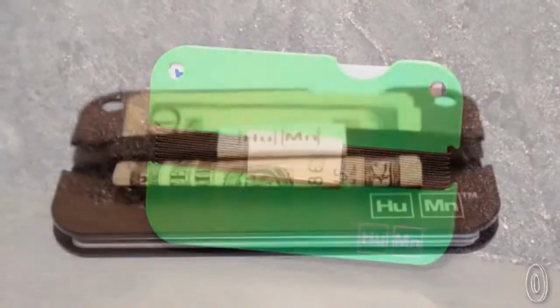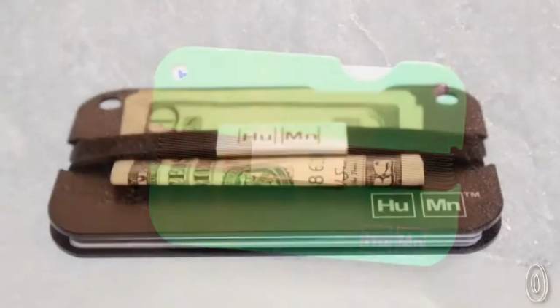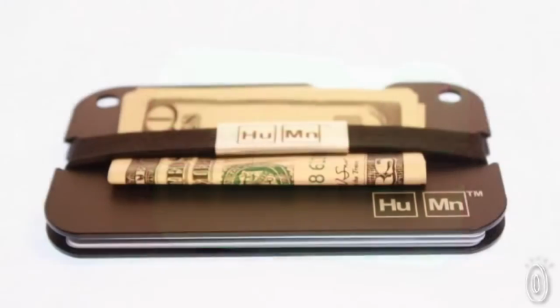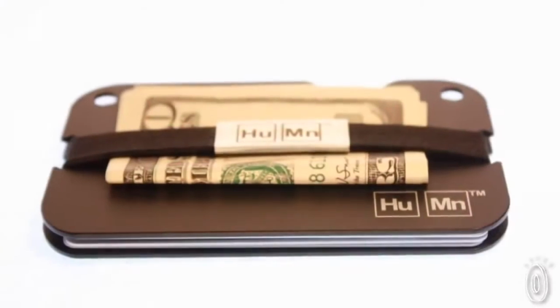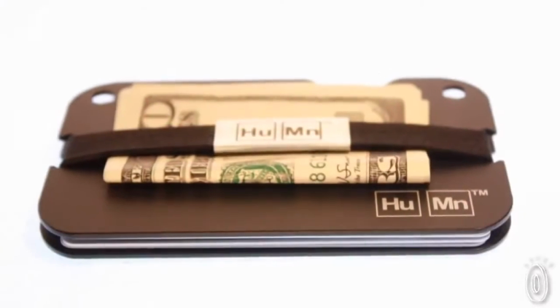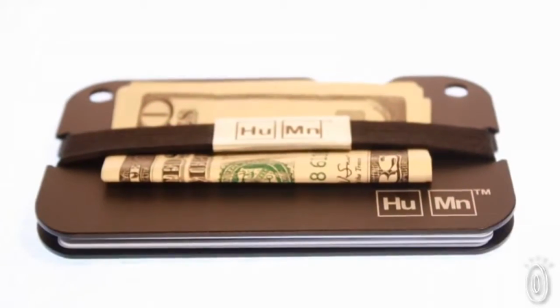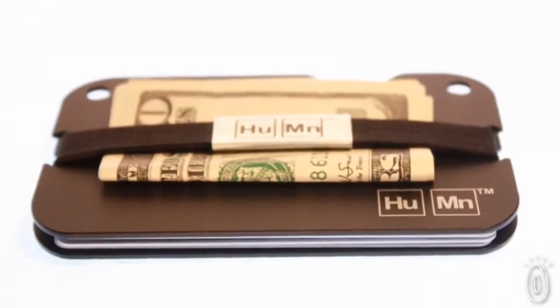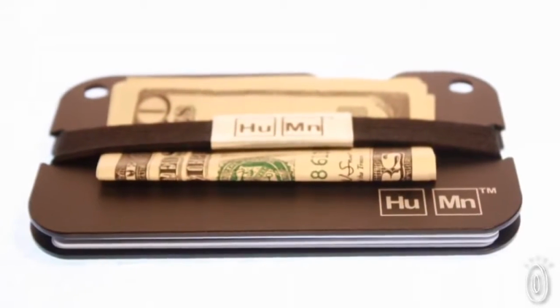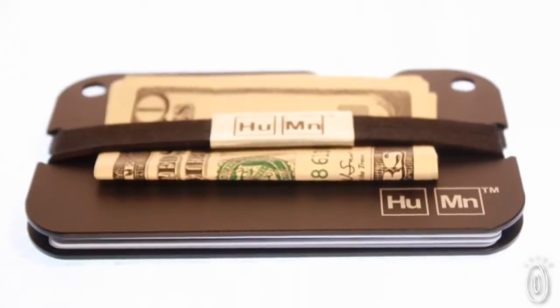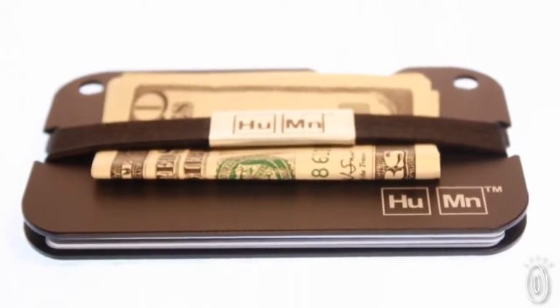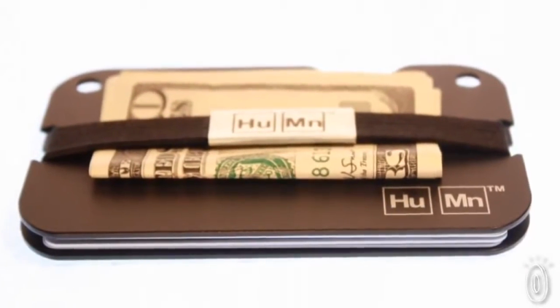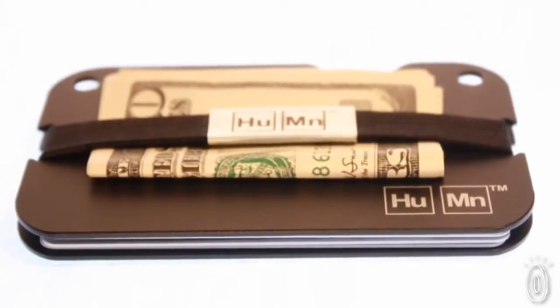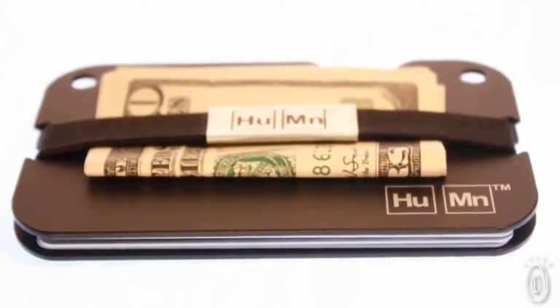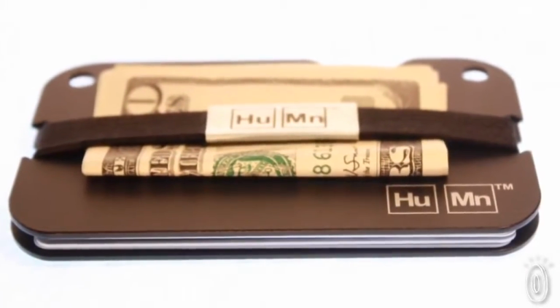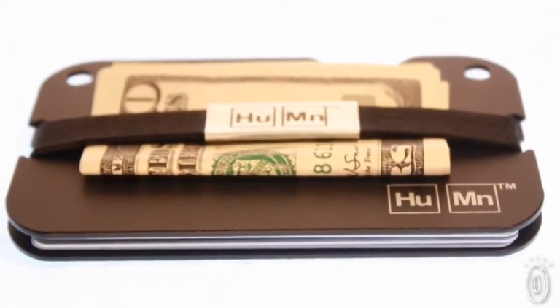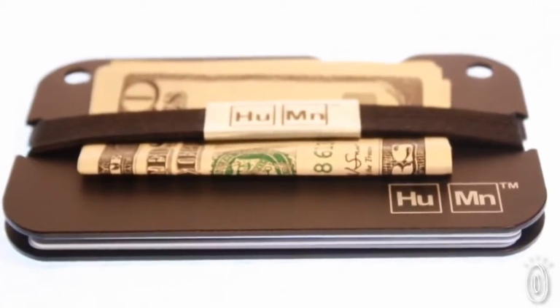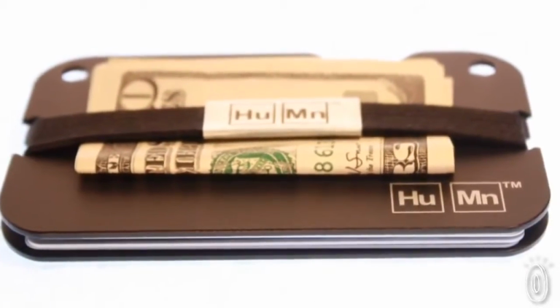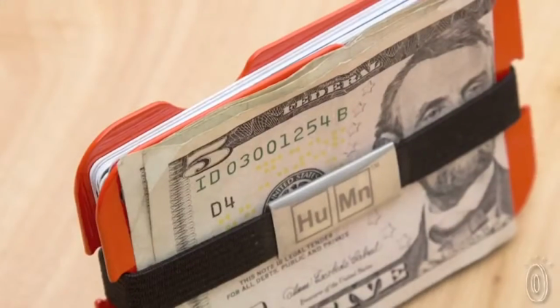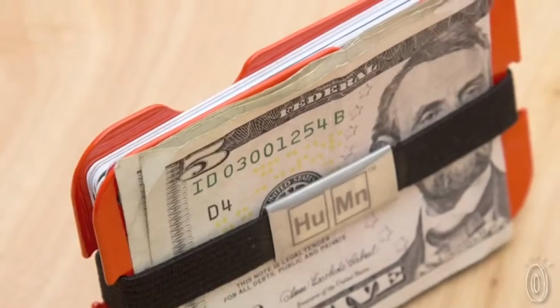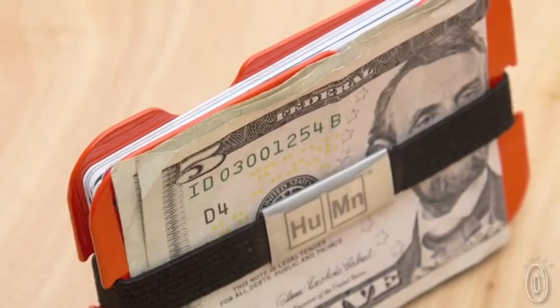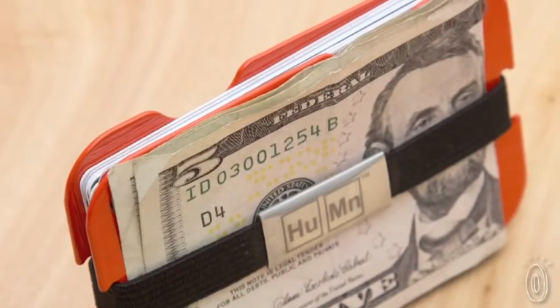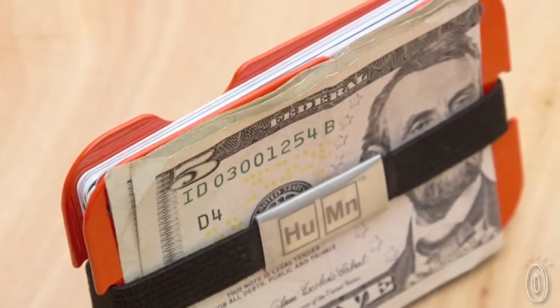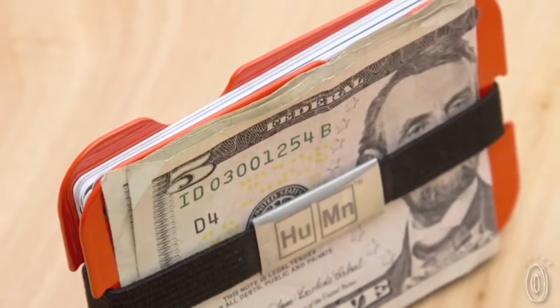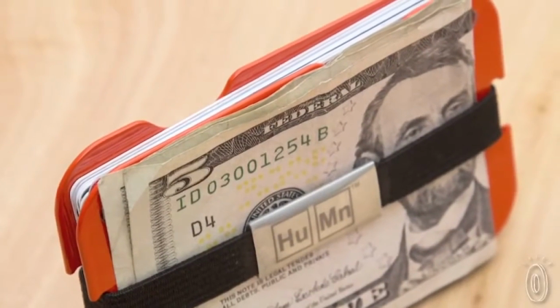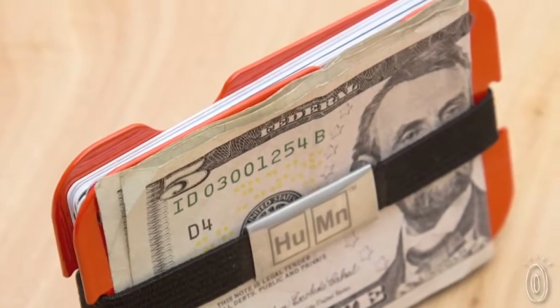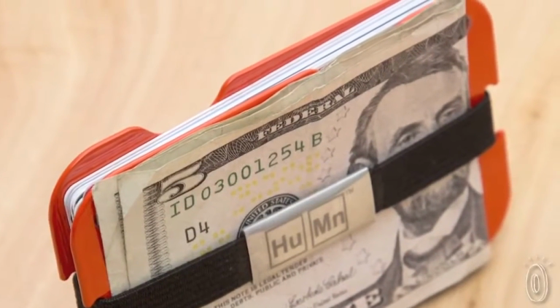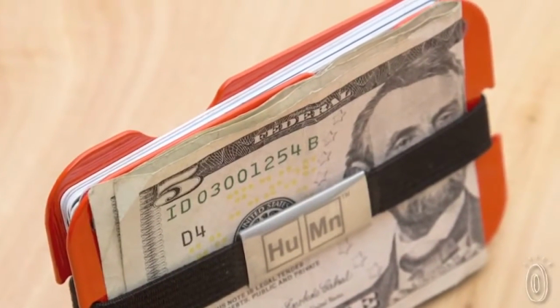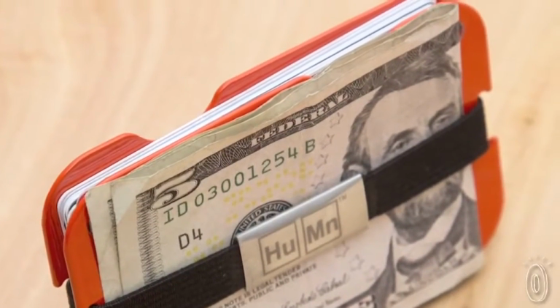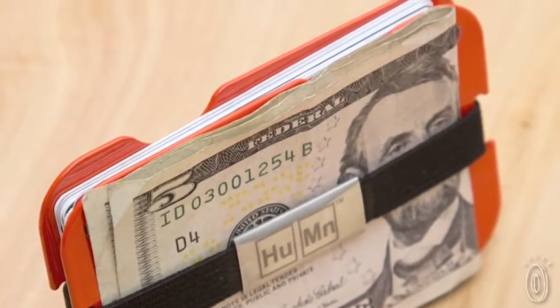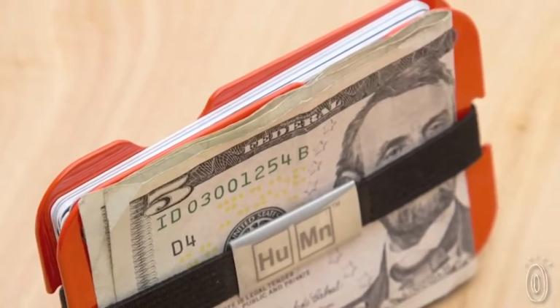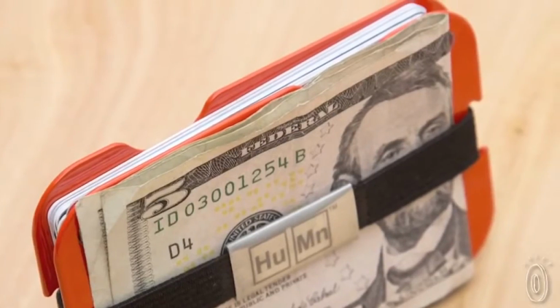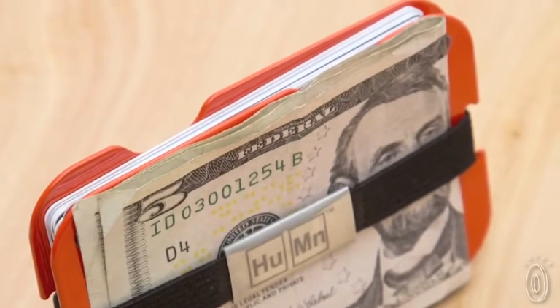The wallets carry up to eight cards, as well as your cash, and they also protect your cards from bending or scratching.